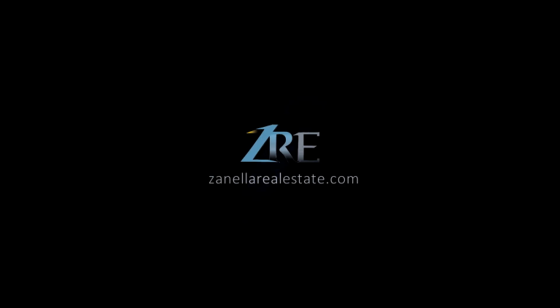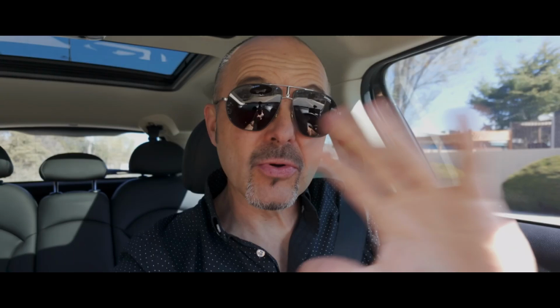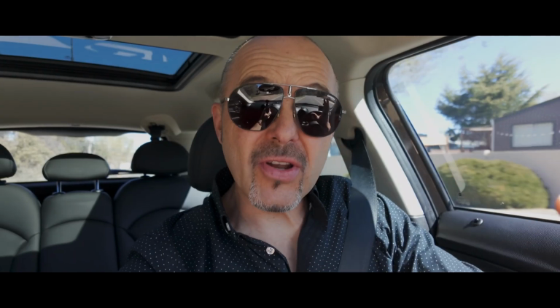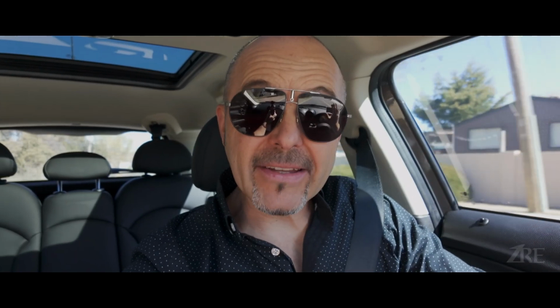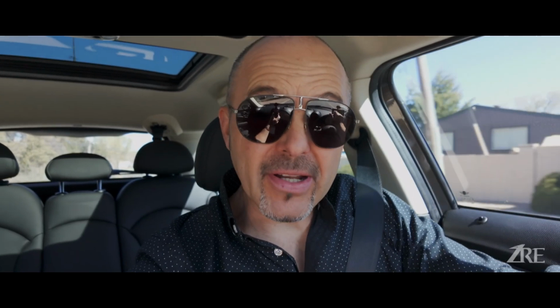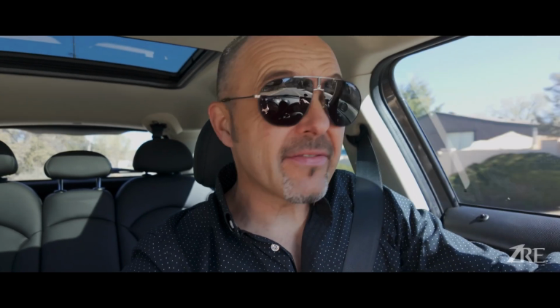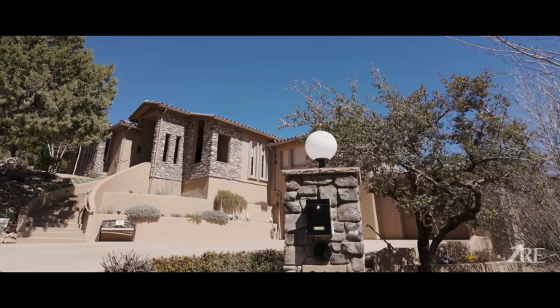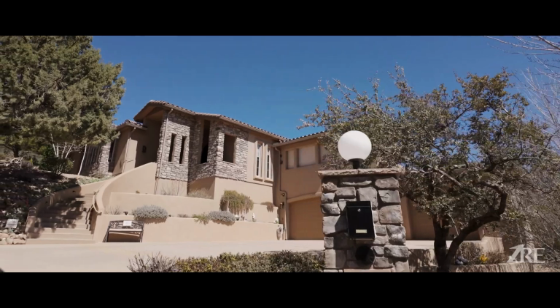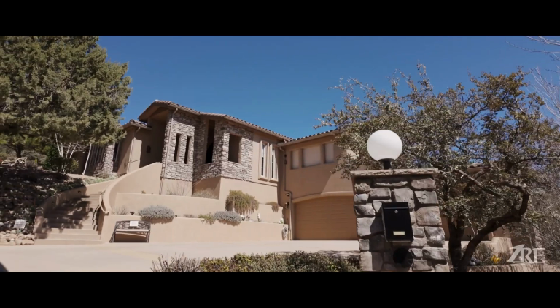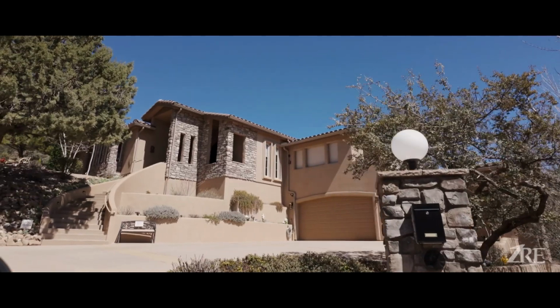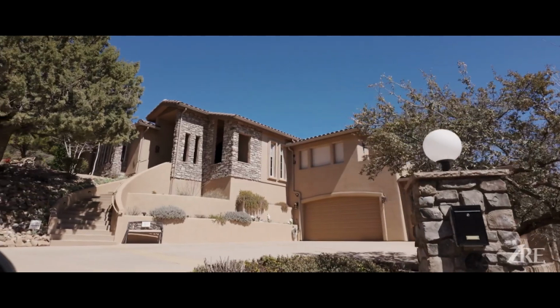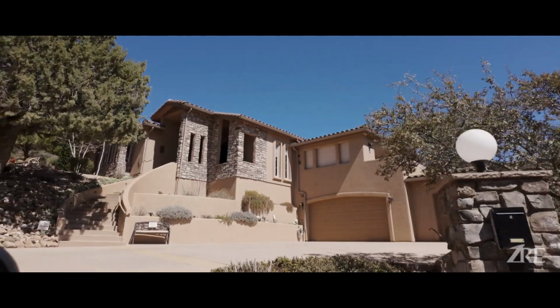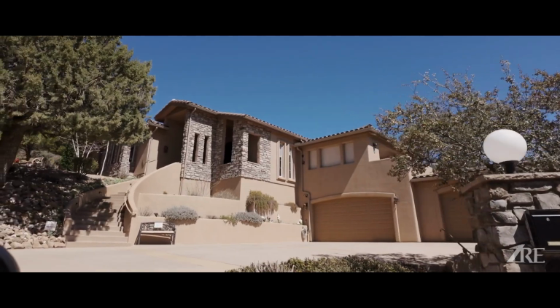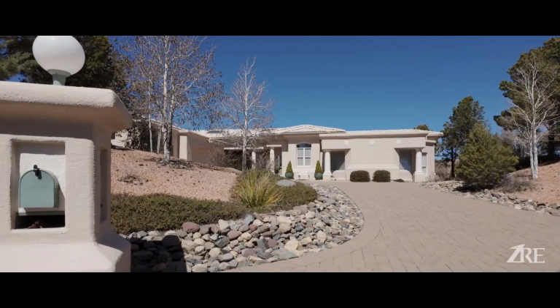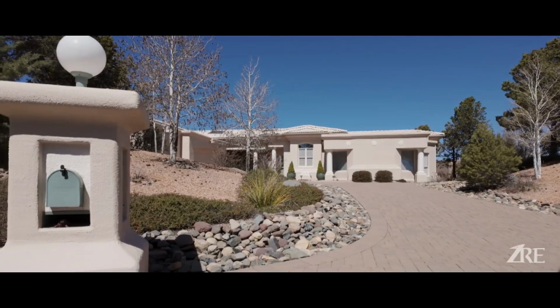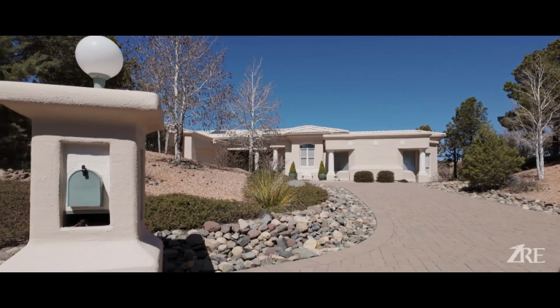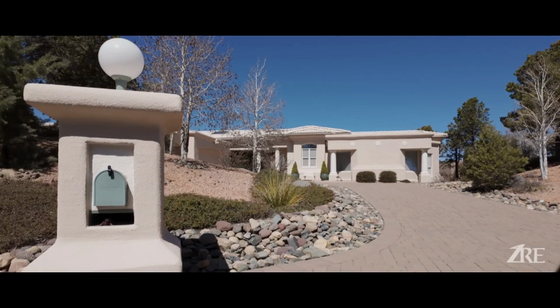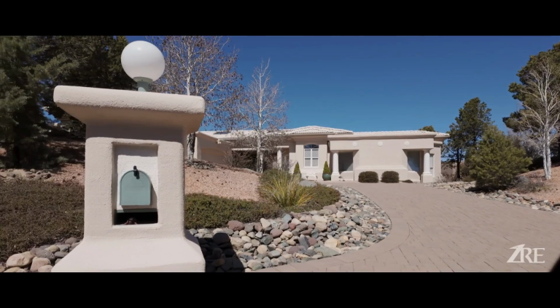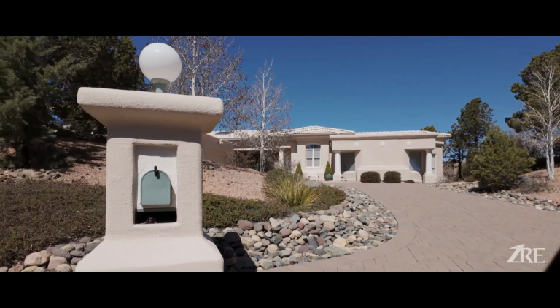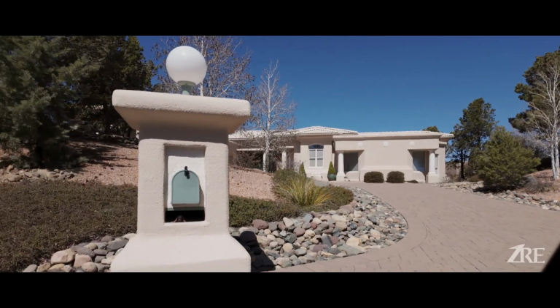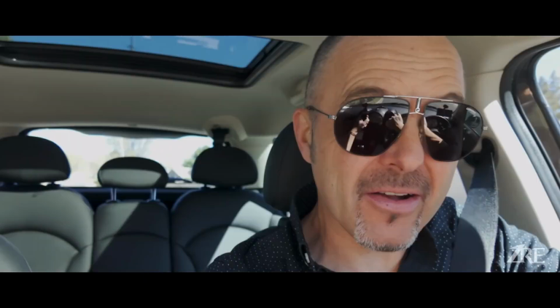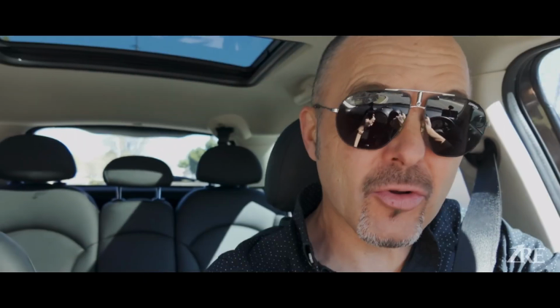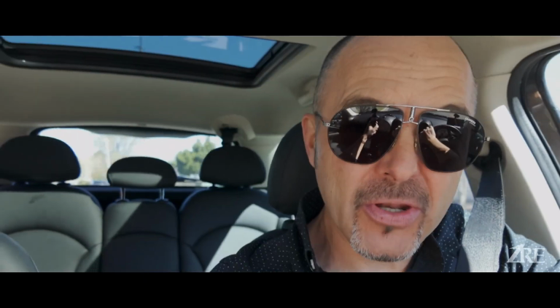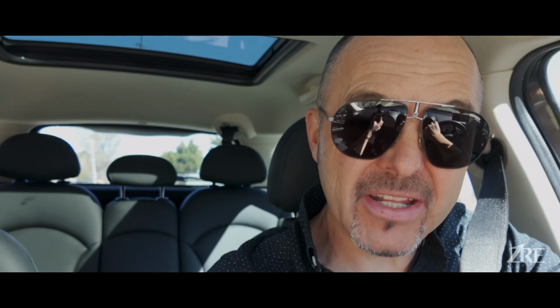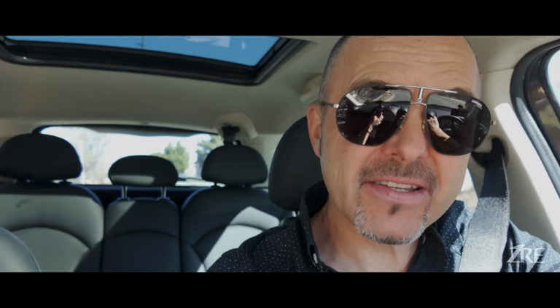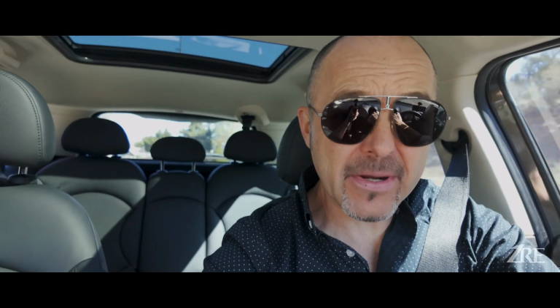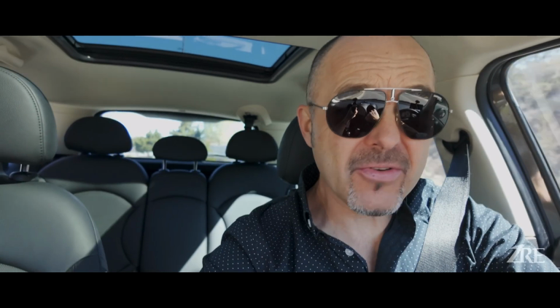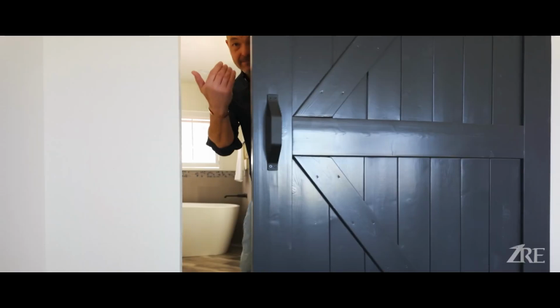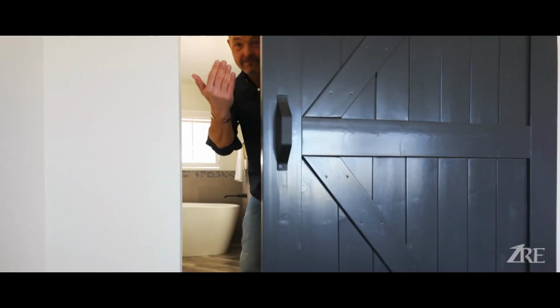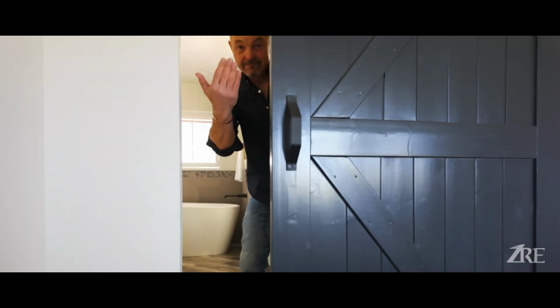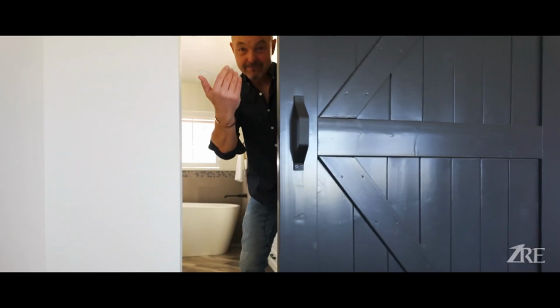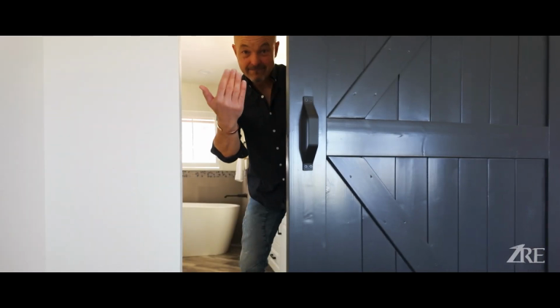Would you like to live in one of the most established, prestigious, upscale communities in Prescott, Arizona? I'll show you.